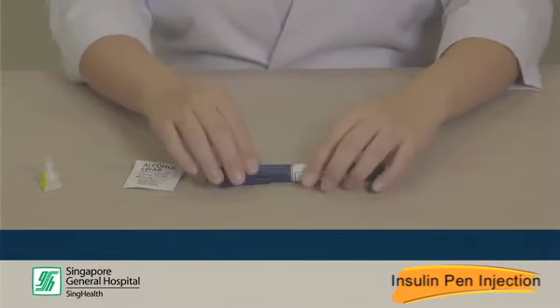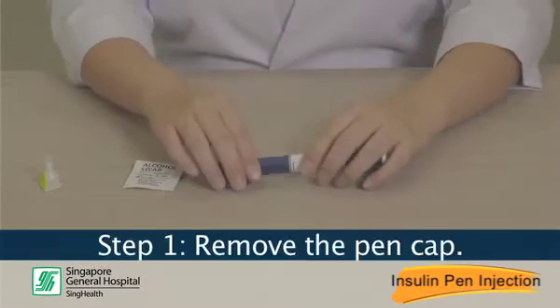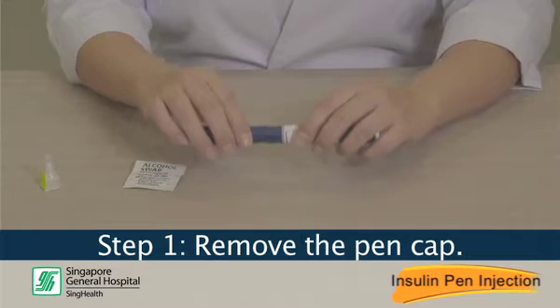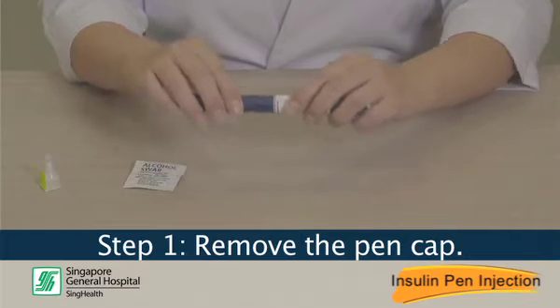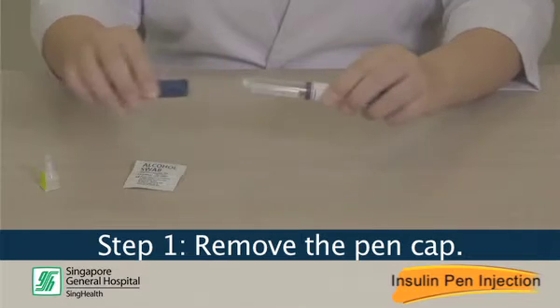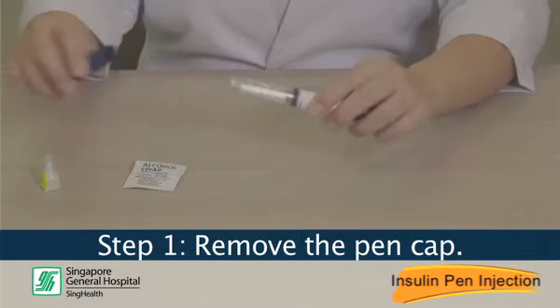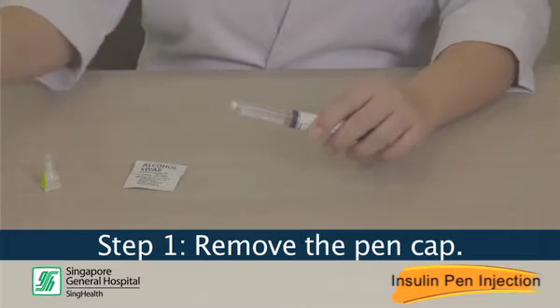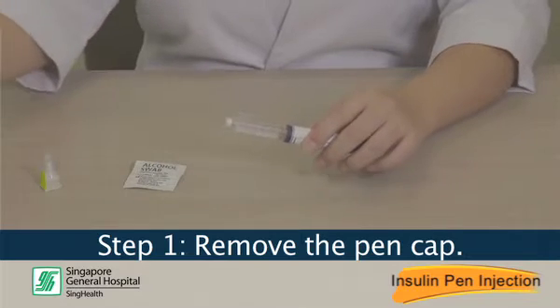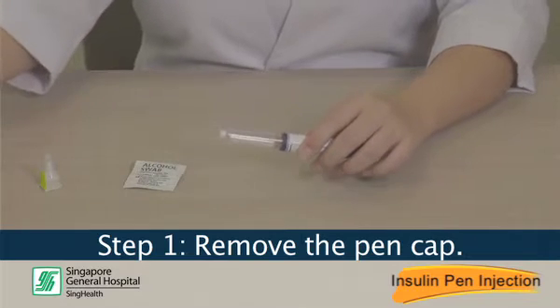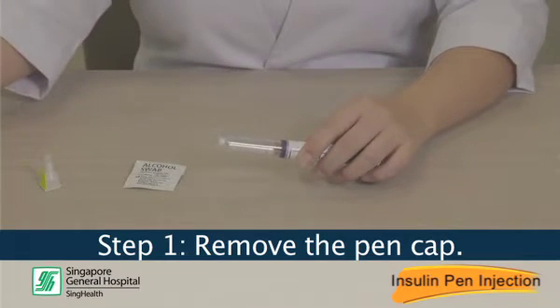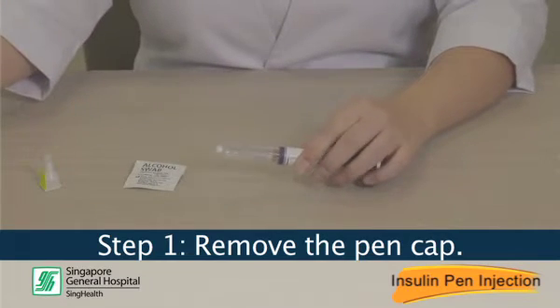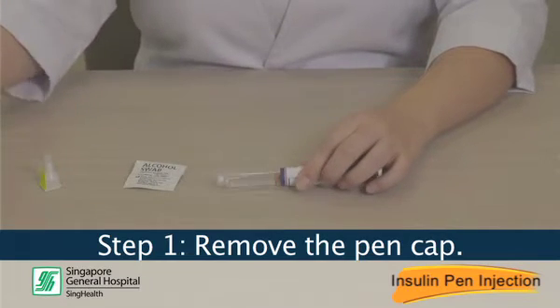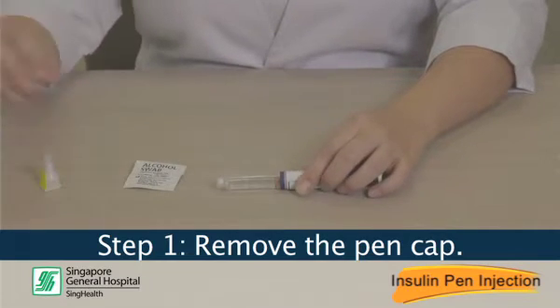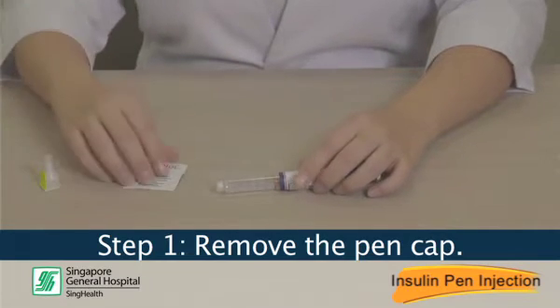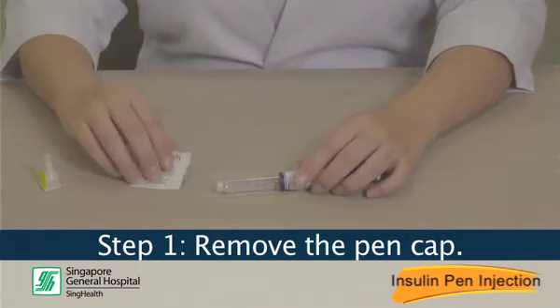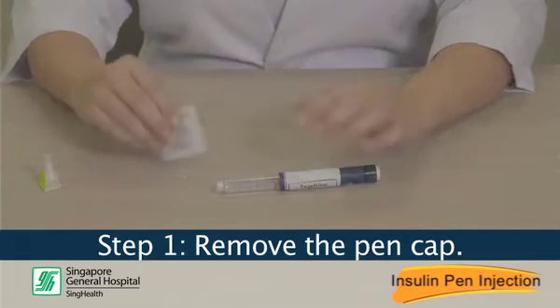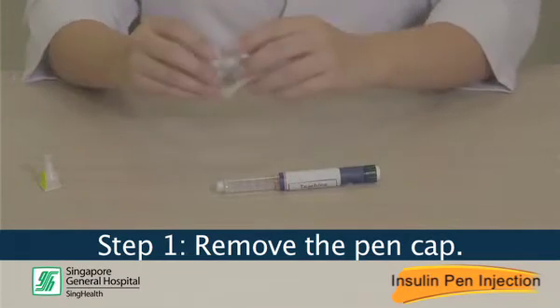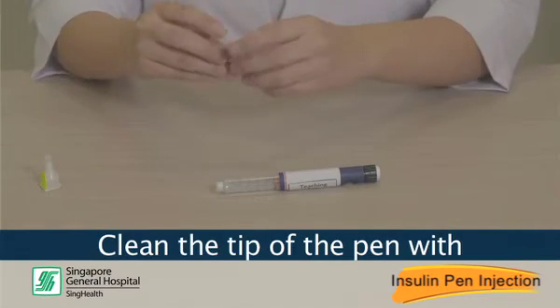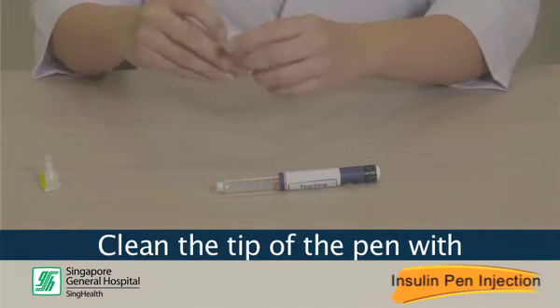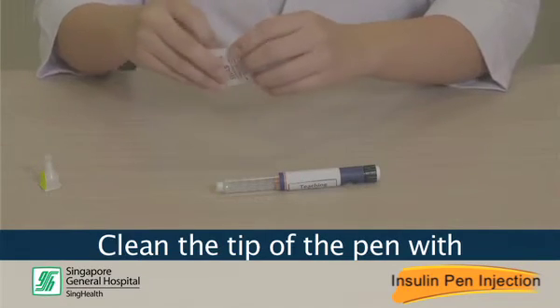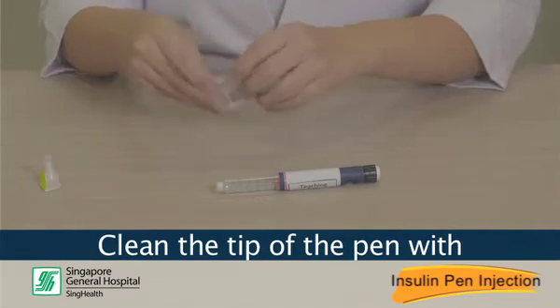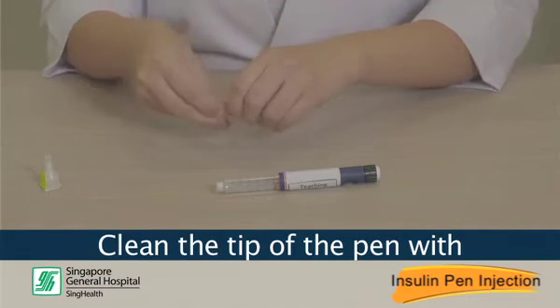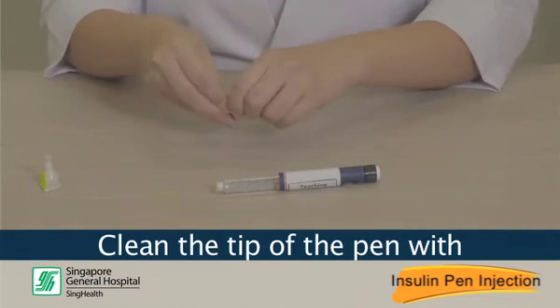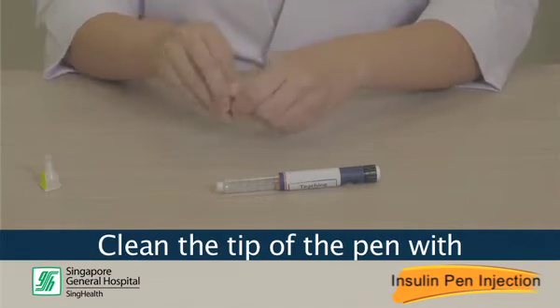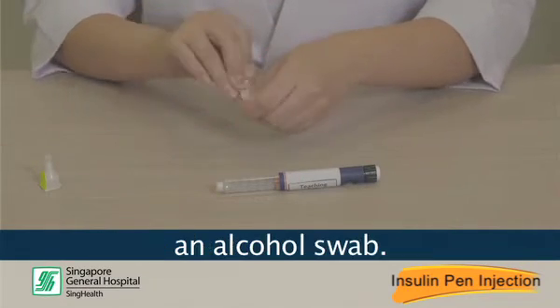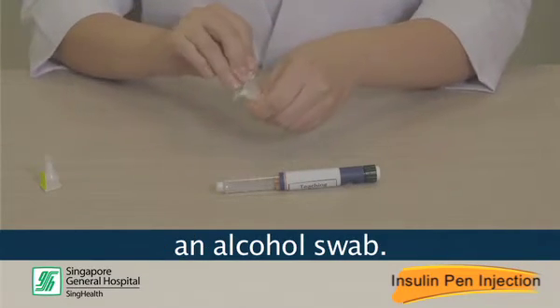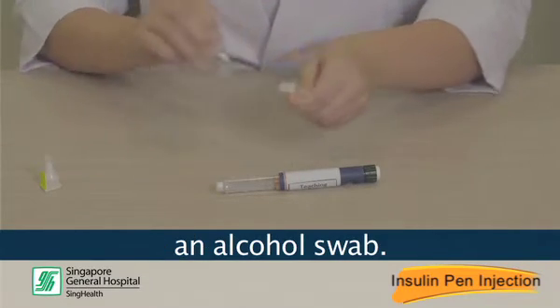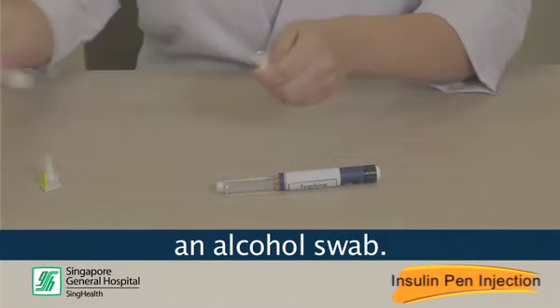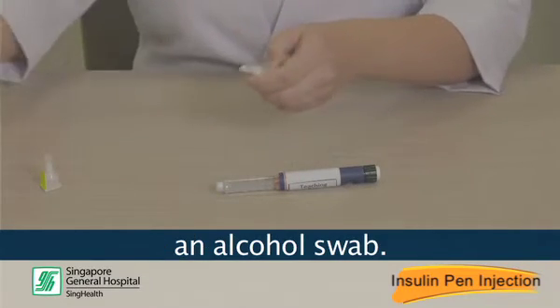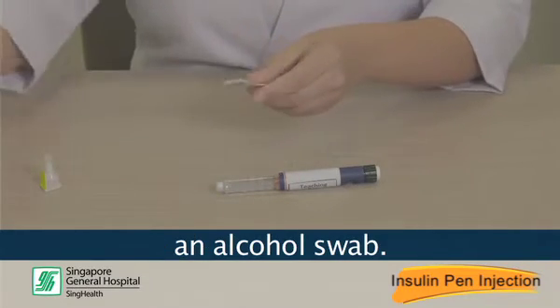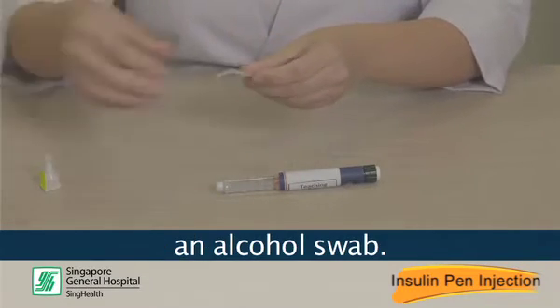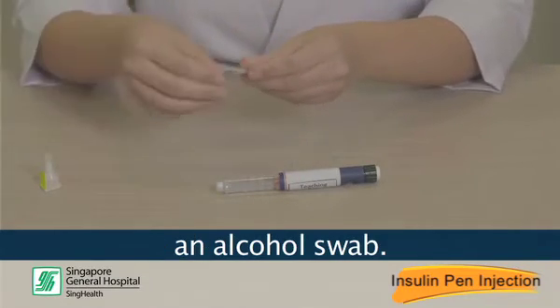Step 1: Remove the pen cap. Clean the tip of the pen with an alcohol swab.